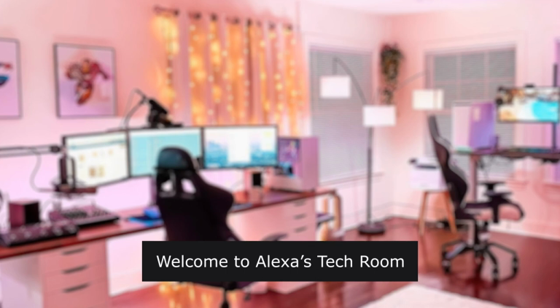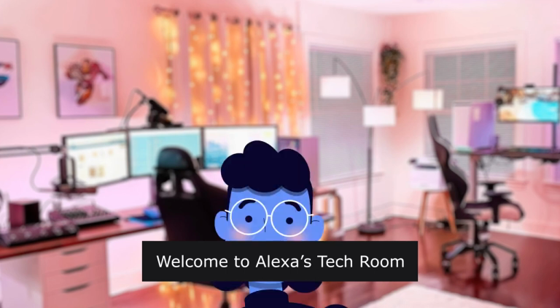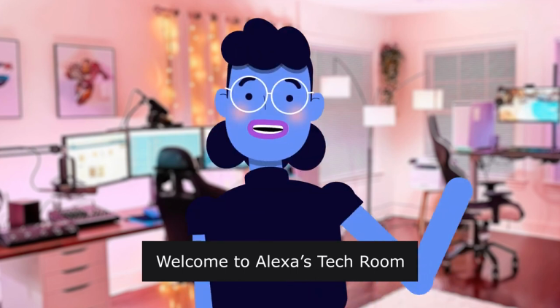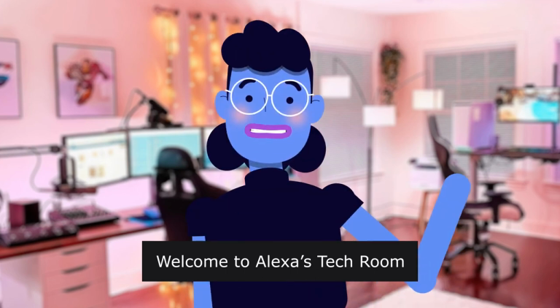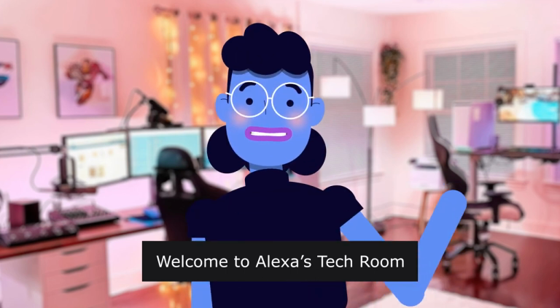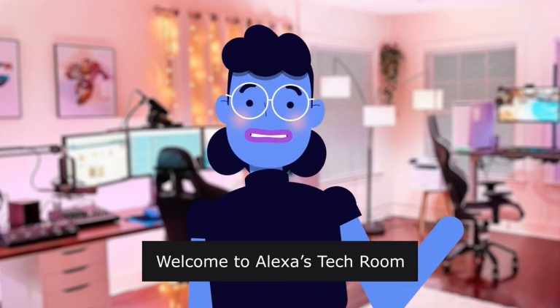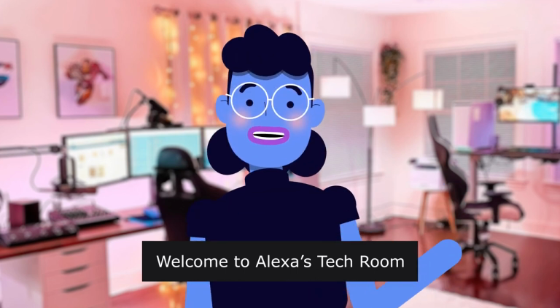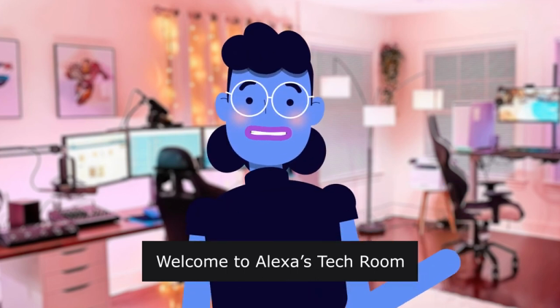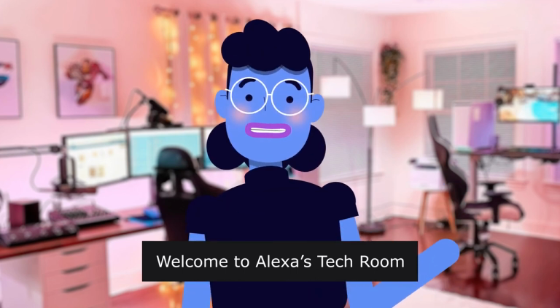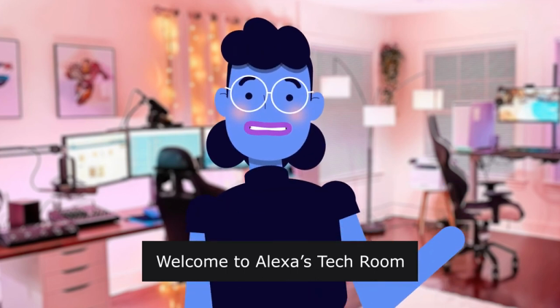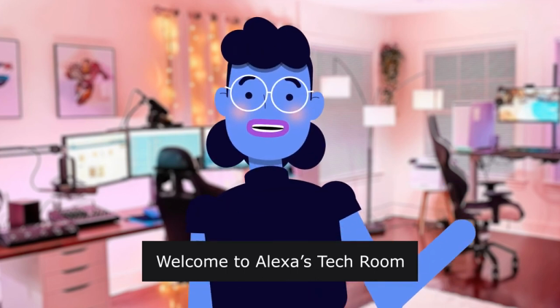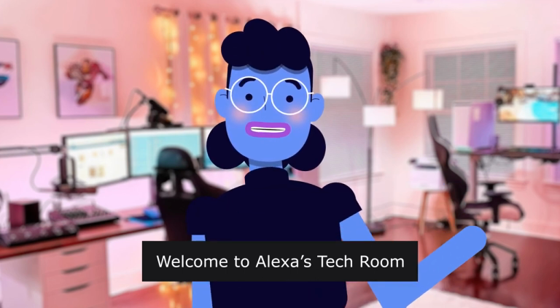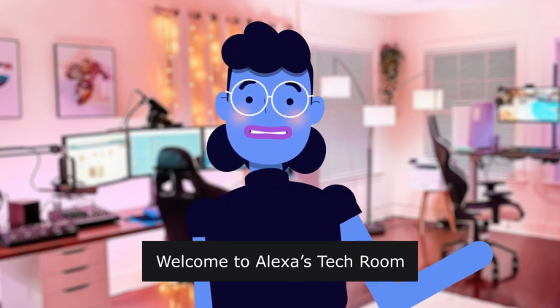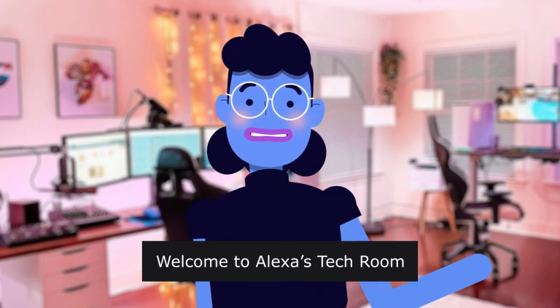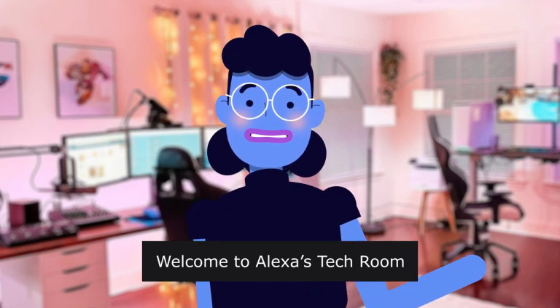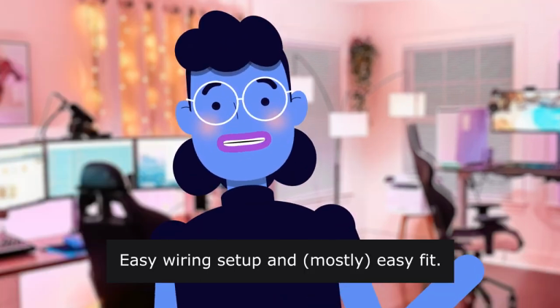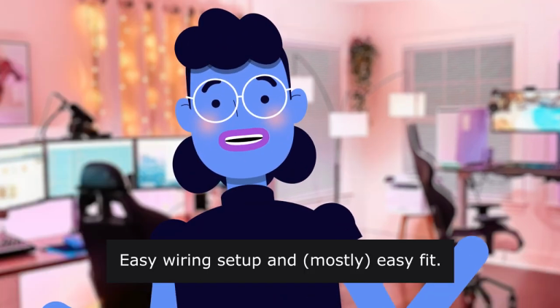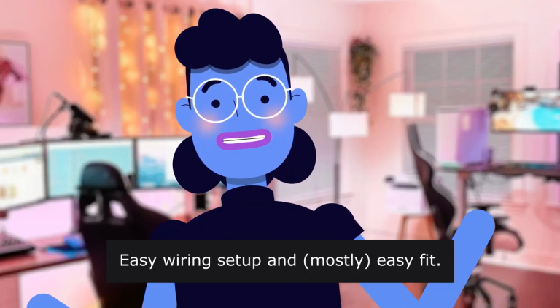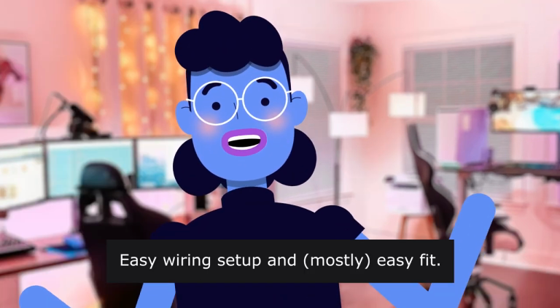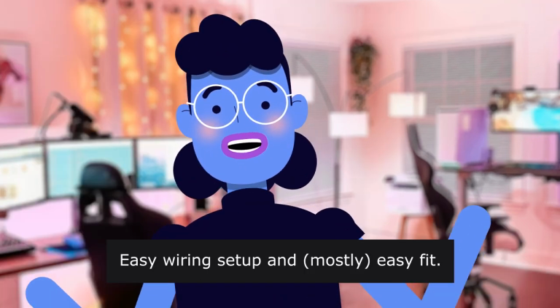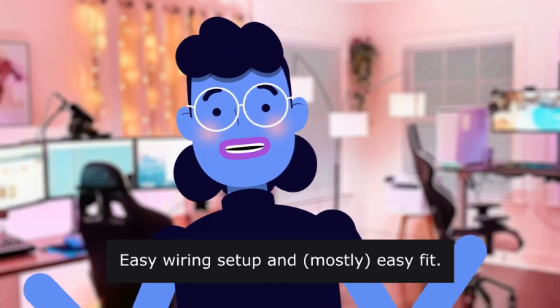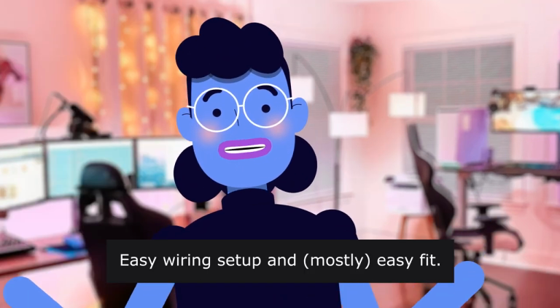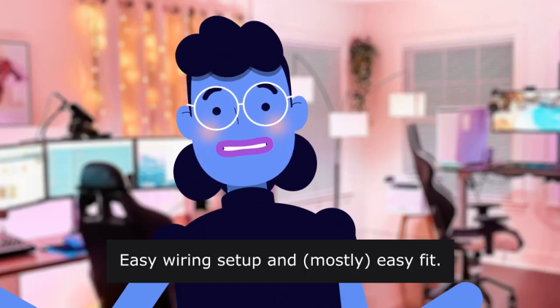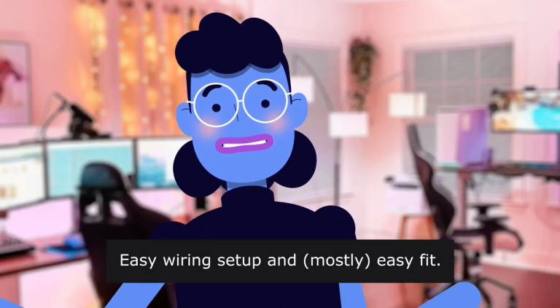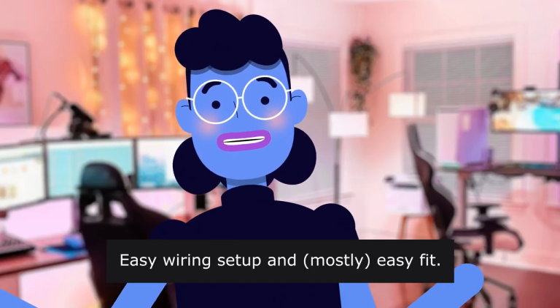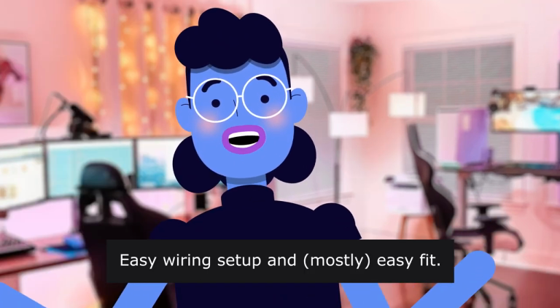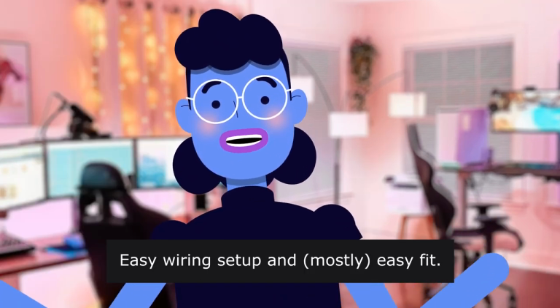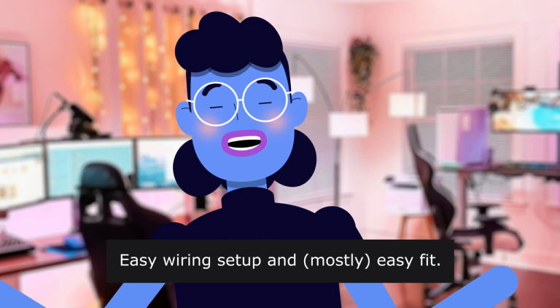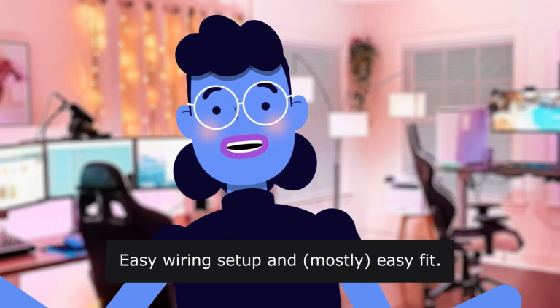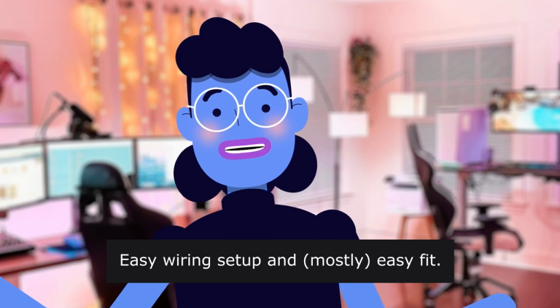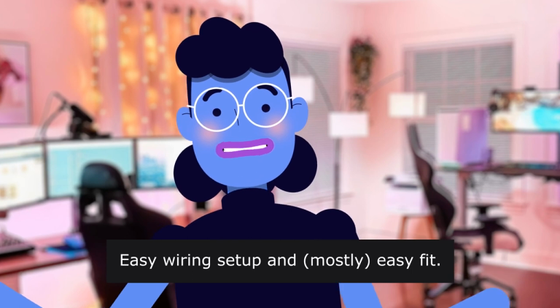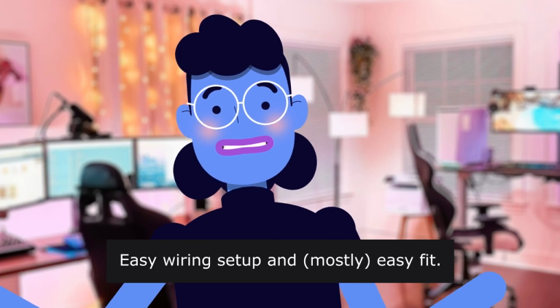Welcome to Alexa's Tech Room. Easy wiring setup and mostly easy fit.